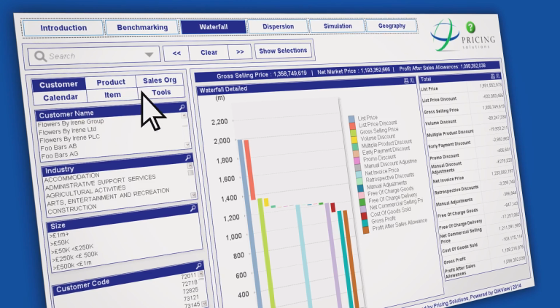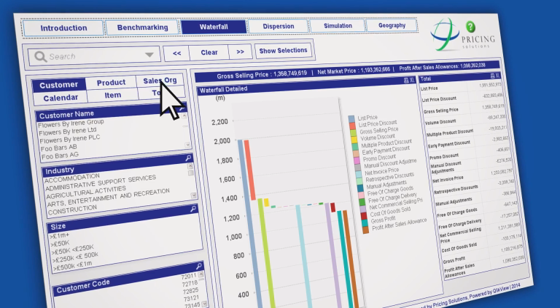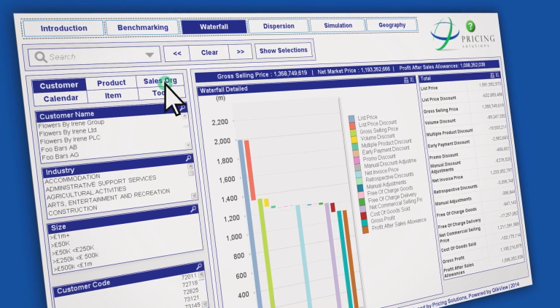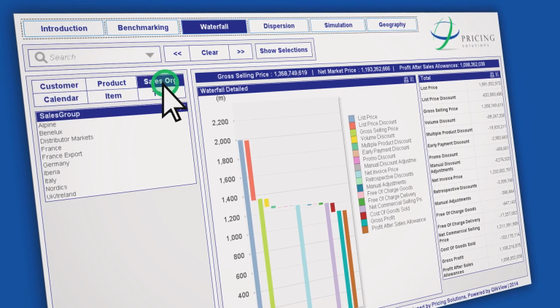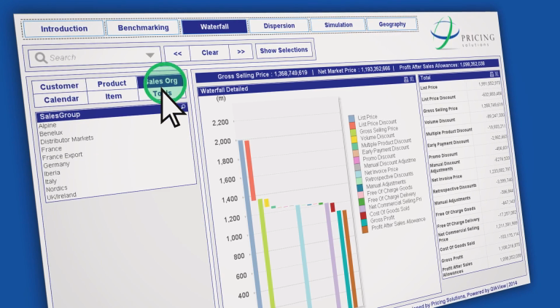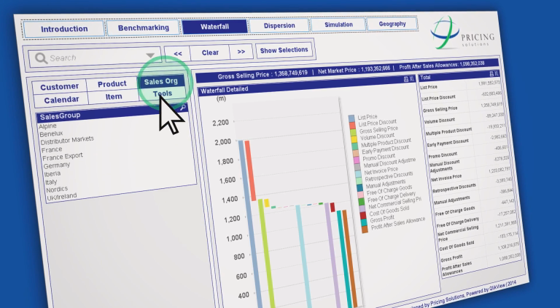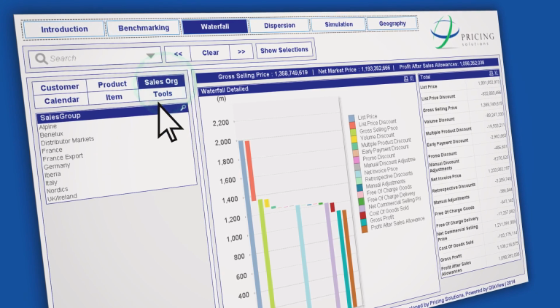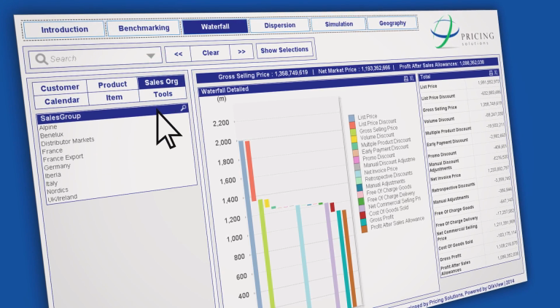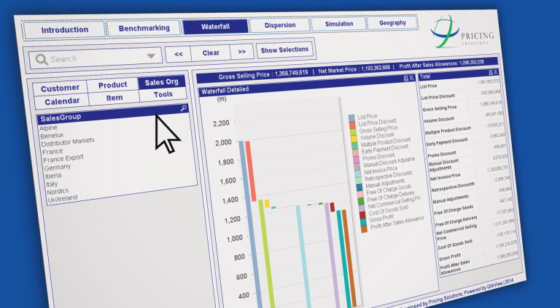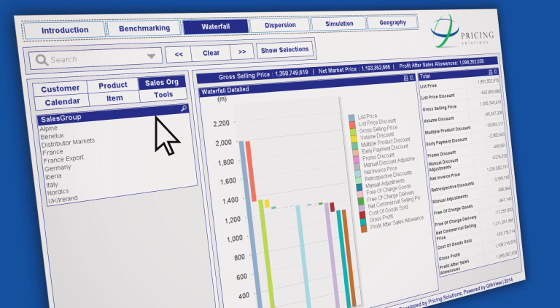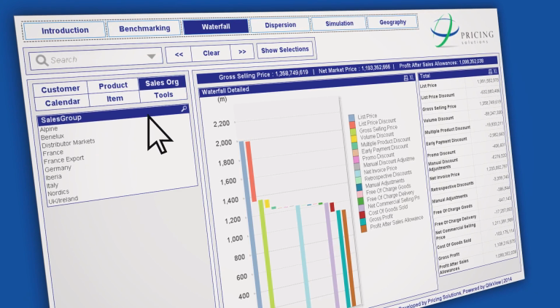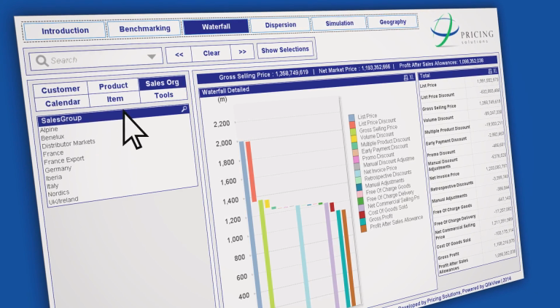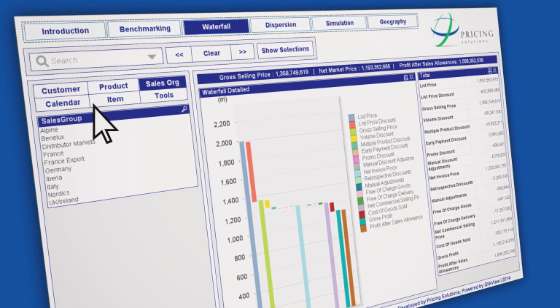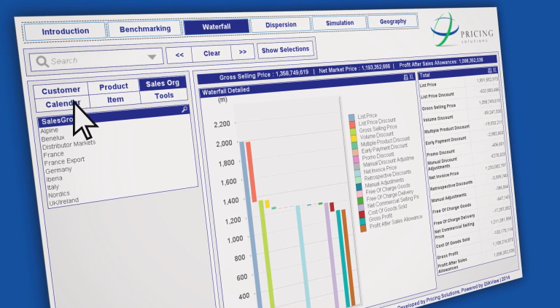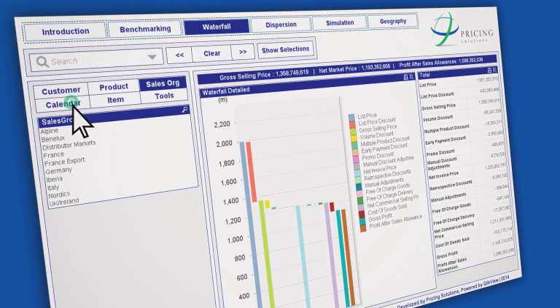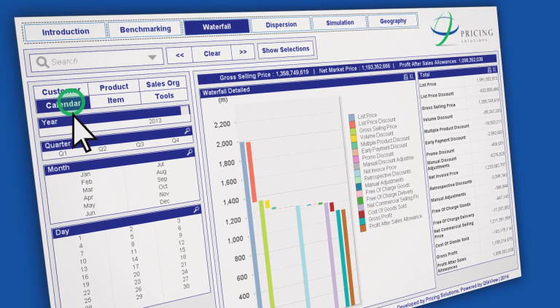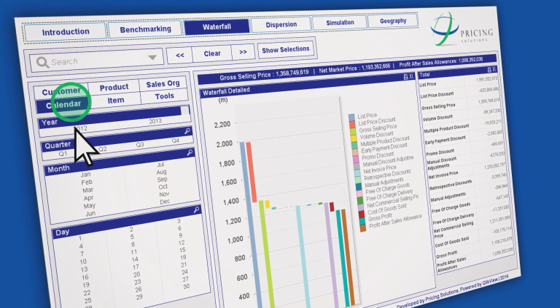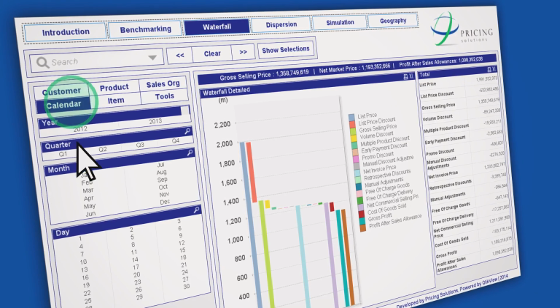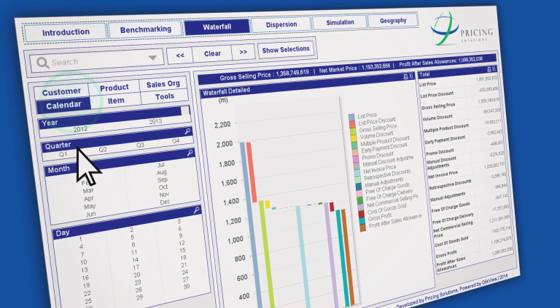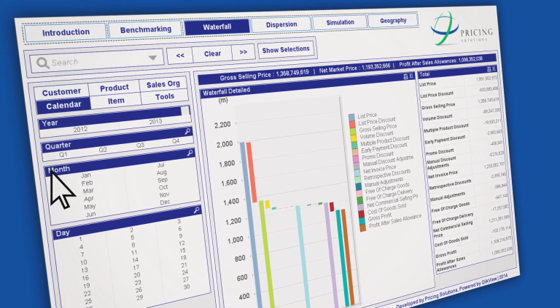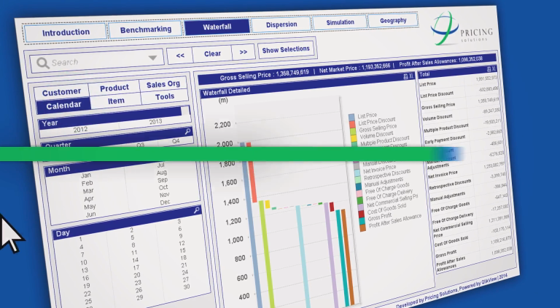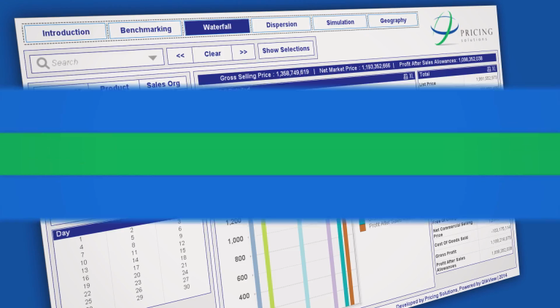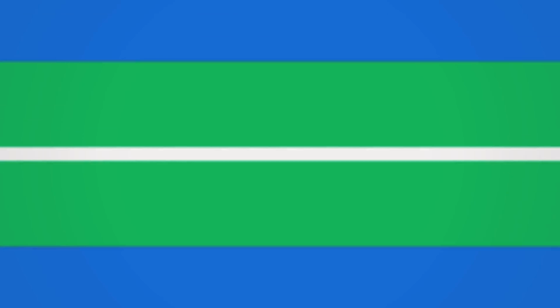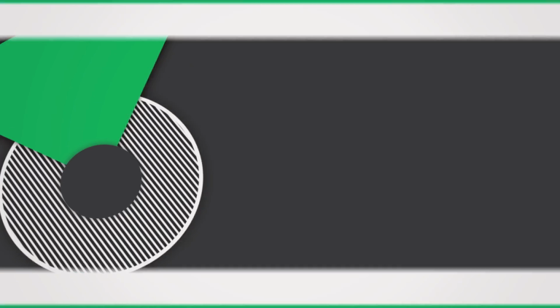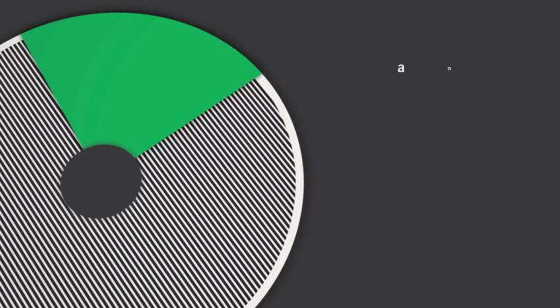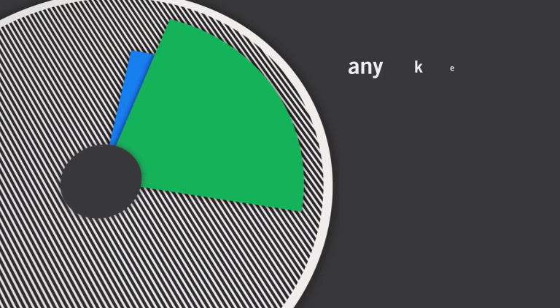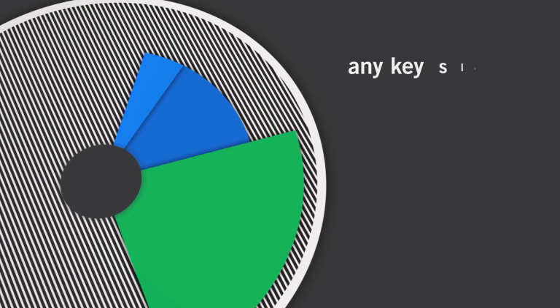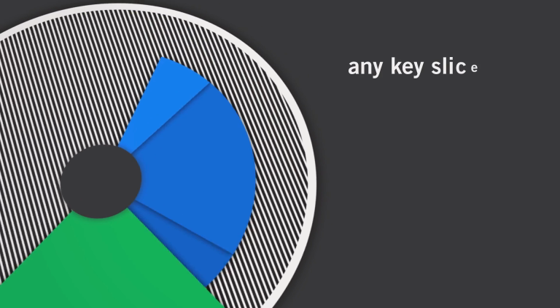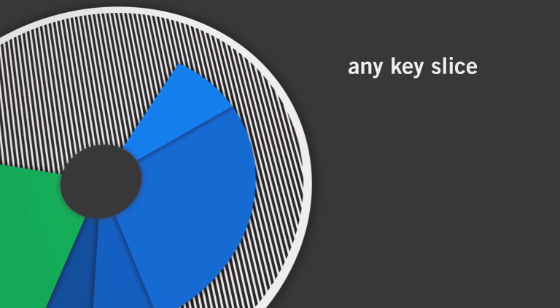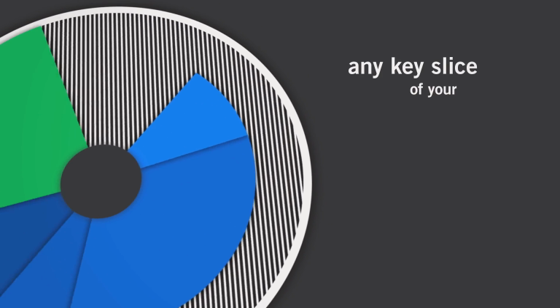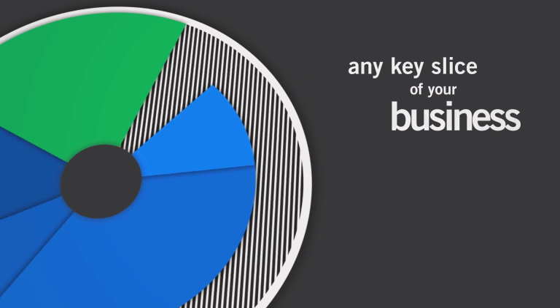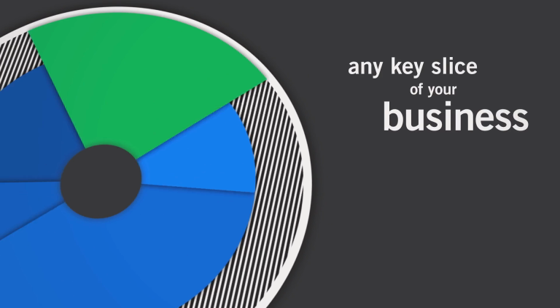You can also examine data by sales team or region, by time of year or seasonality, or any key slice of your business.